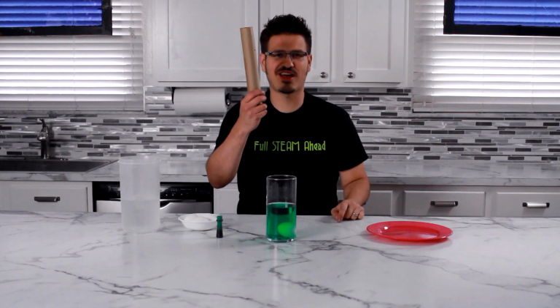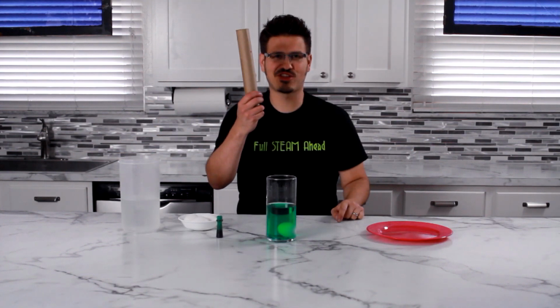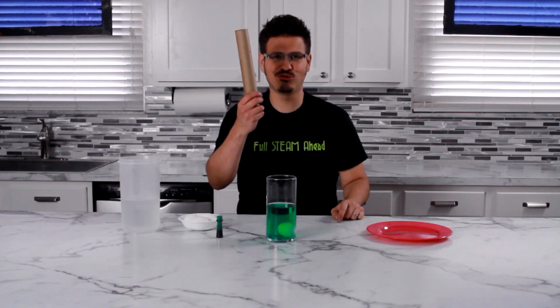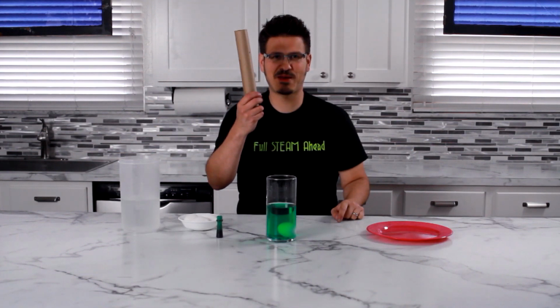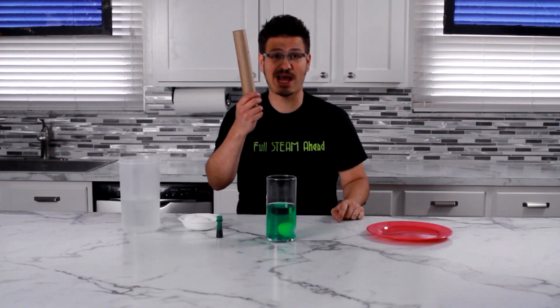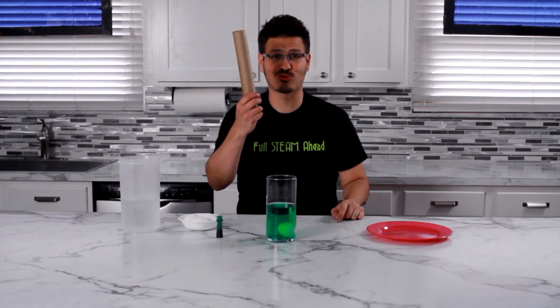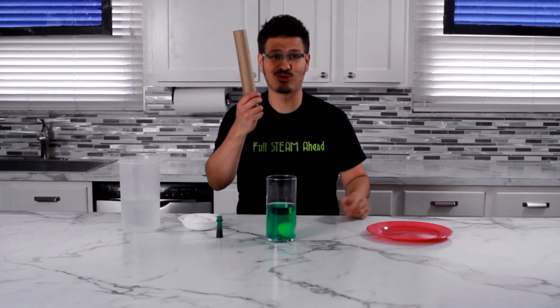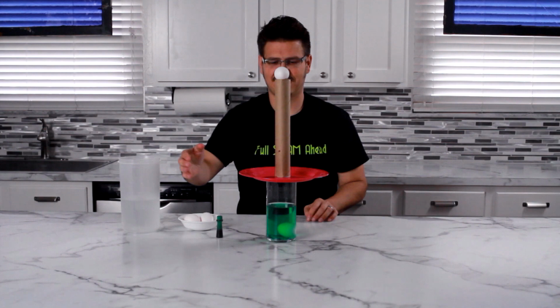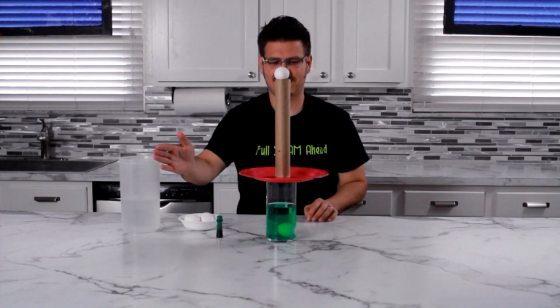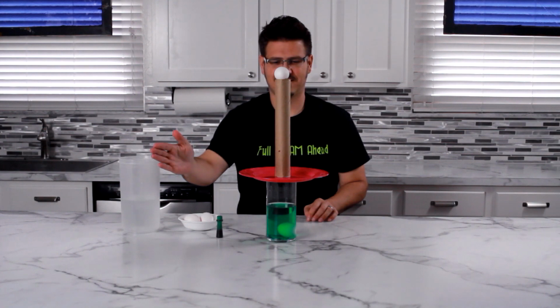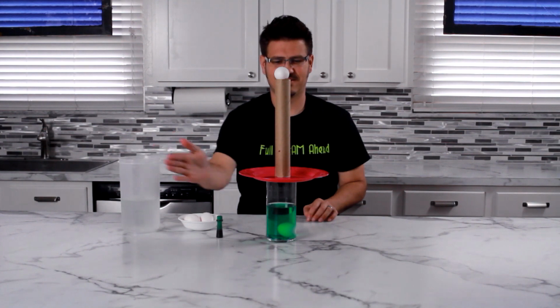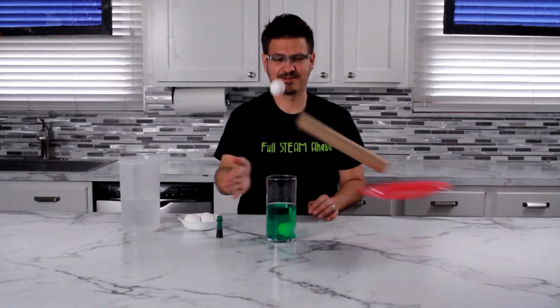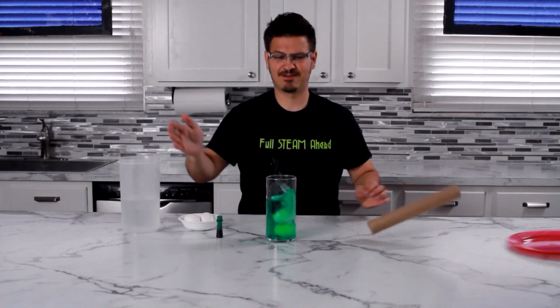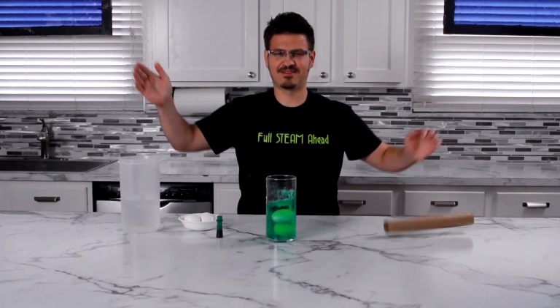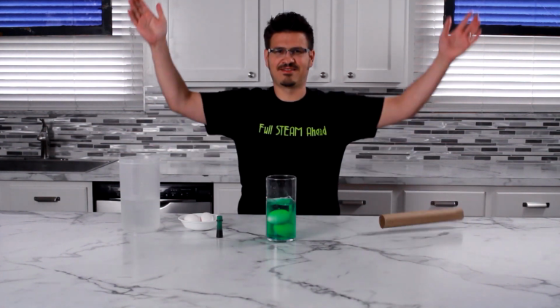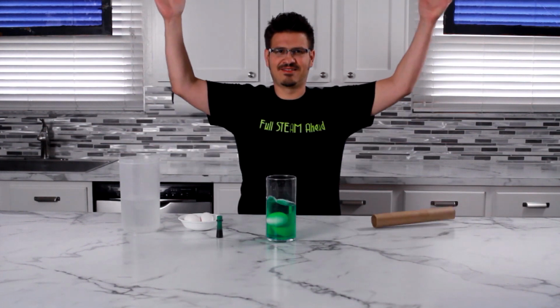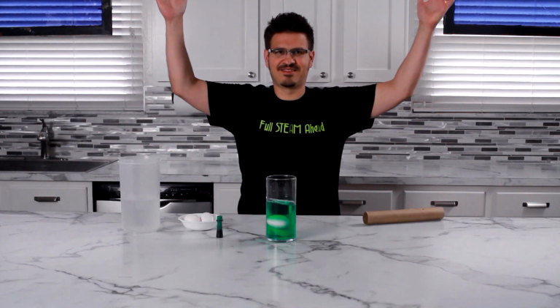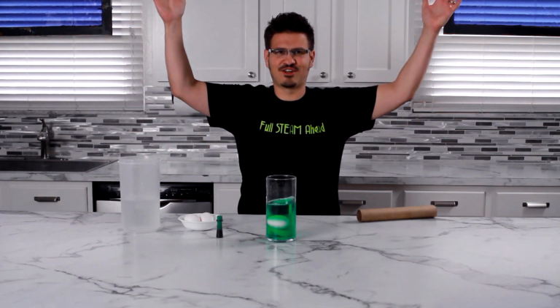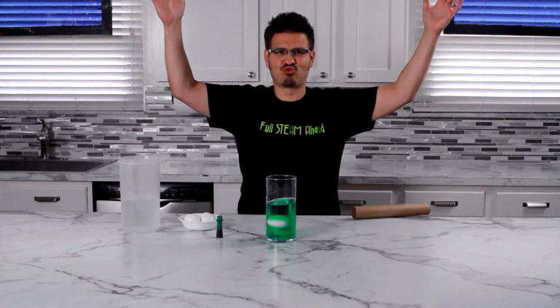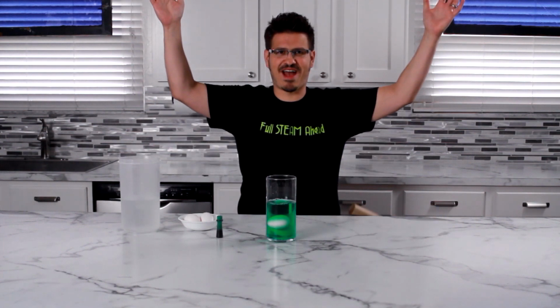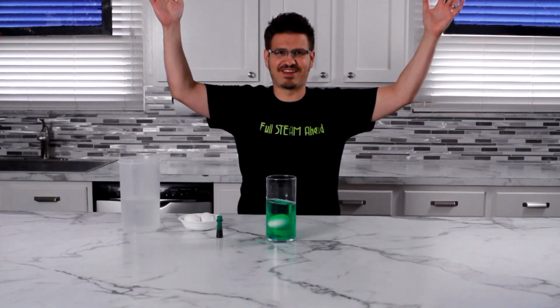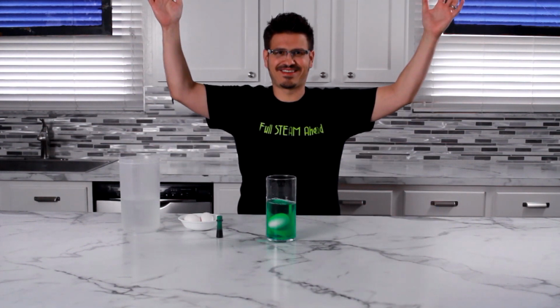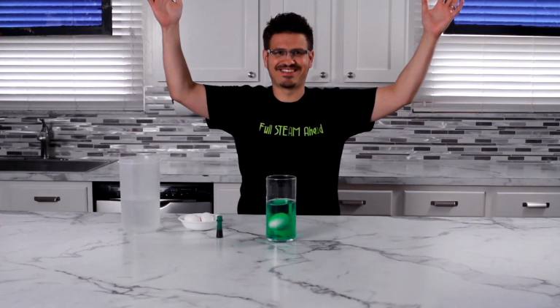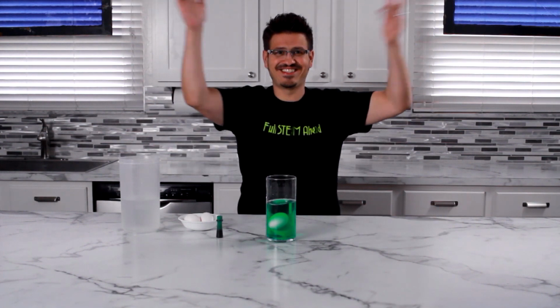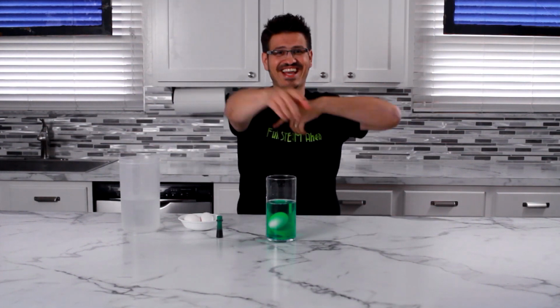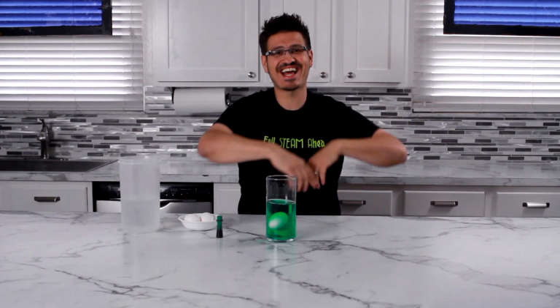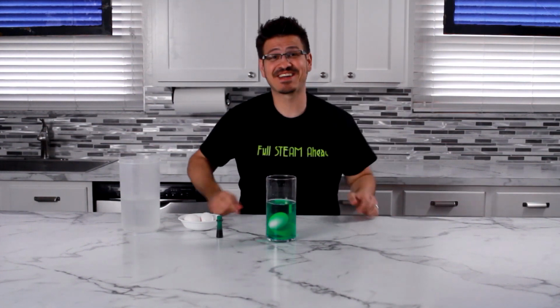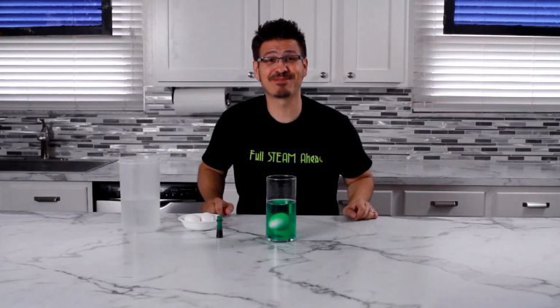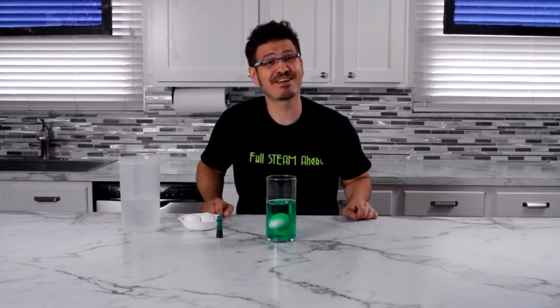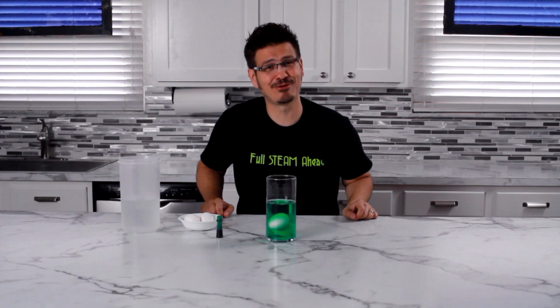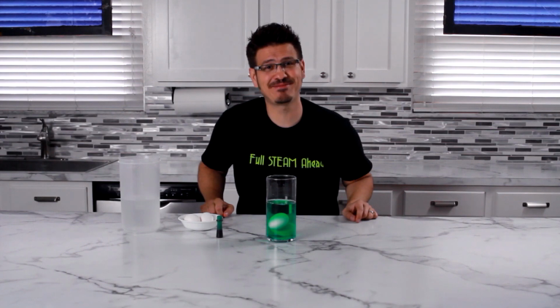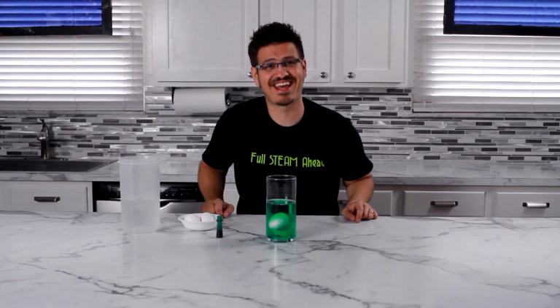Let's try it with a huge paper towel roll. Gravity. Until next time, keep learning, full steam ahead!